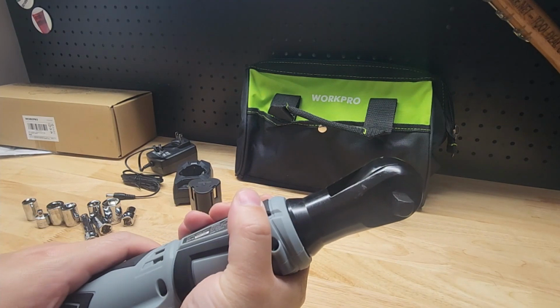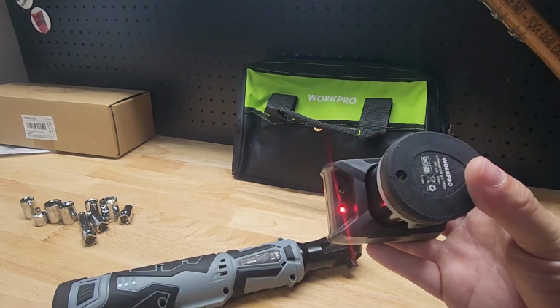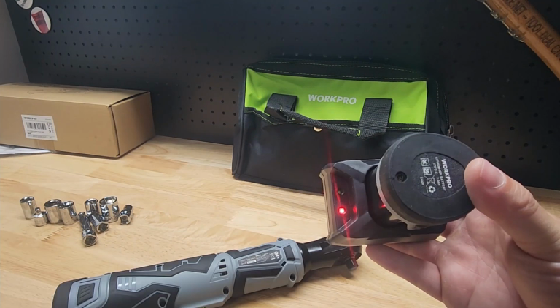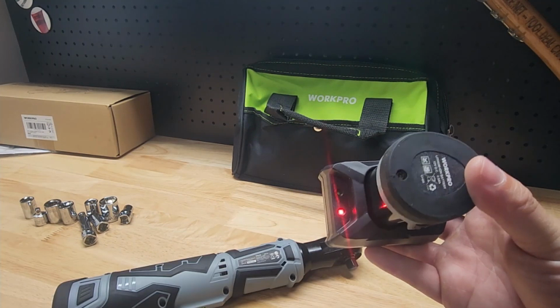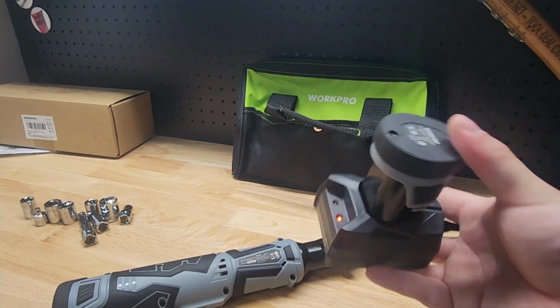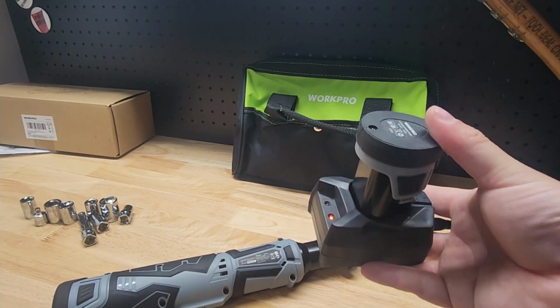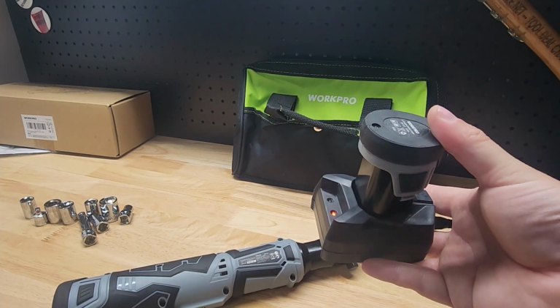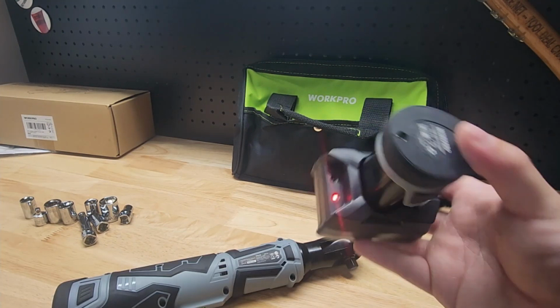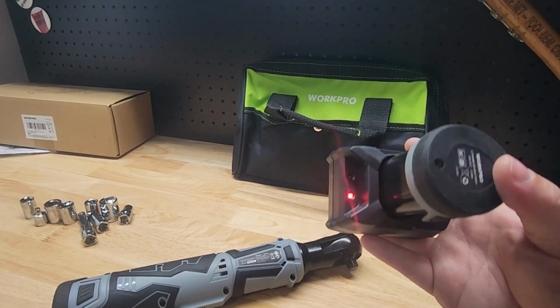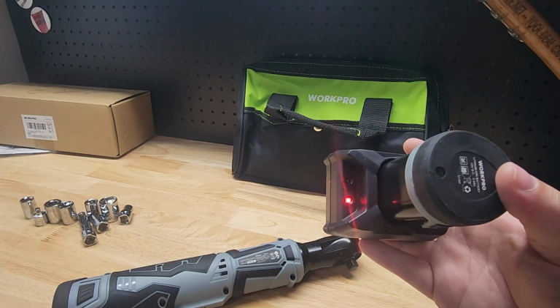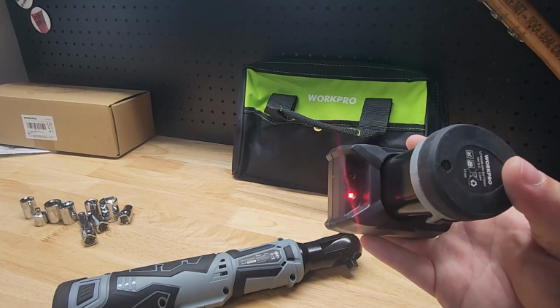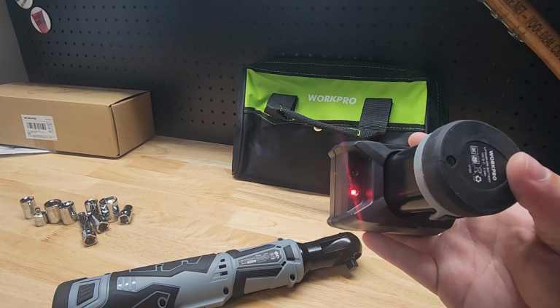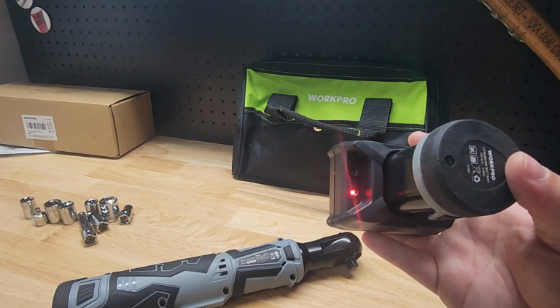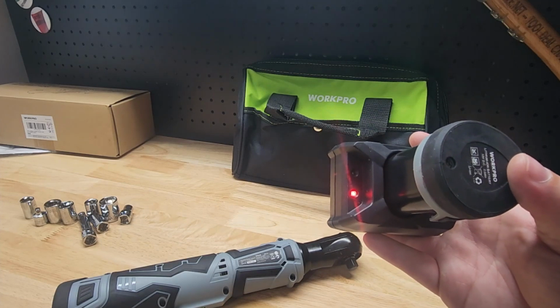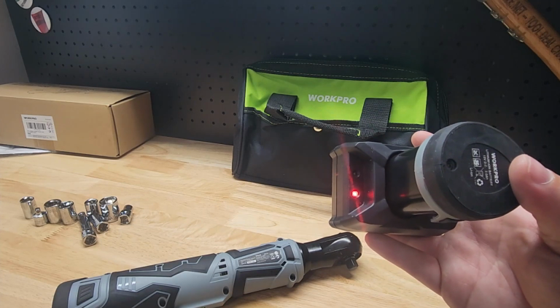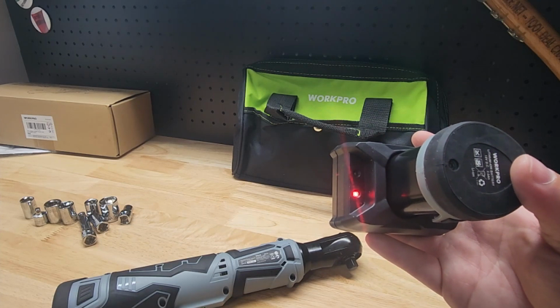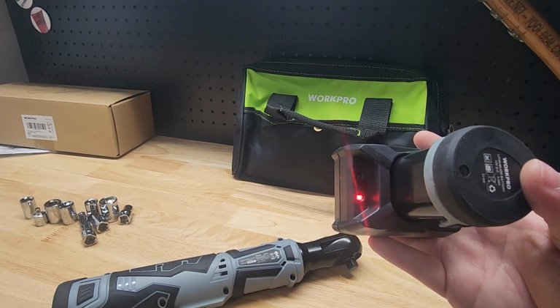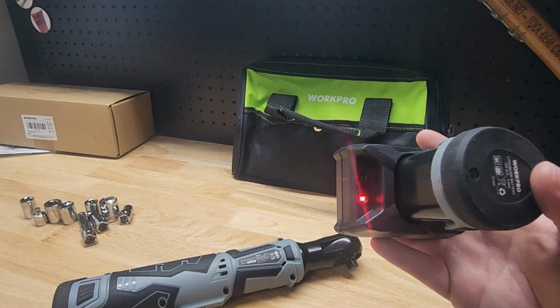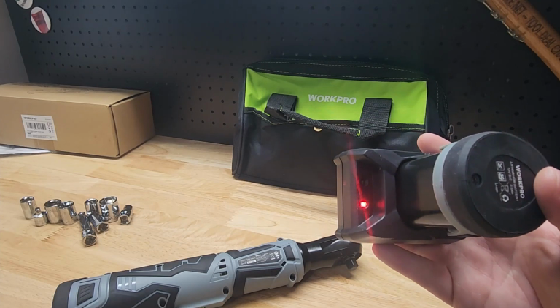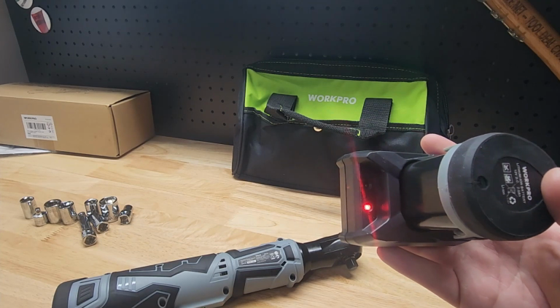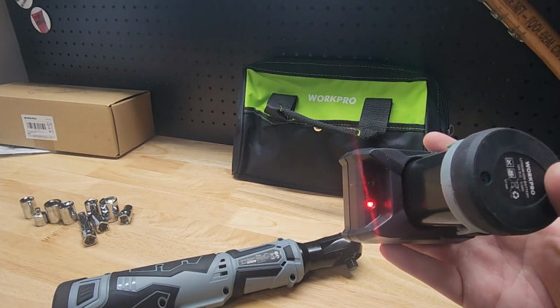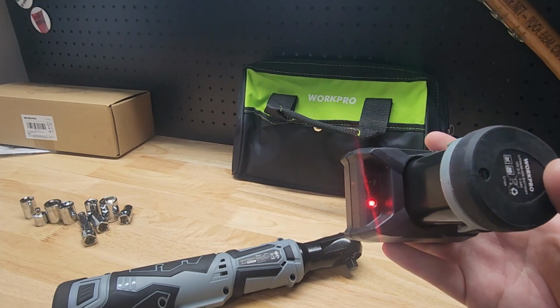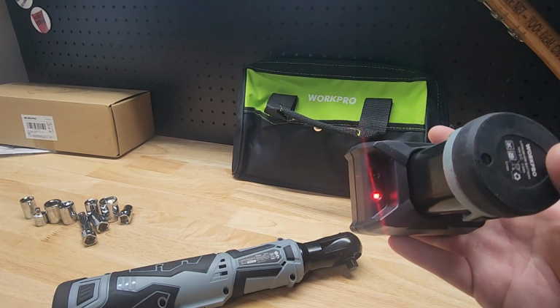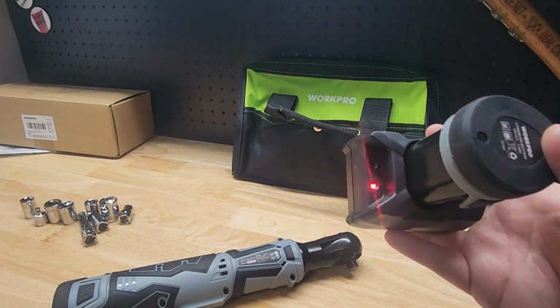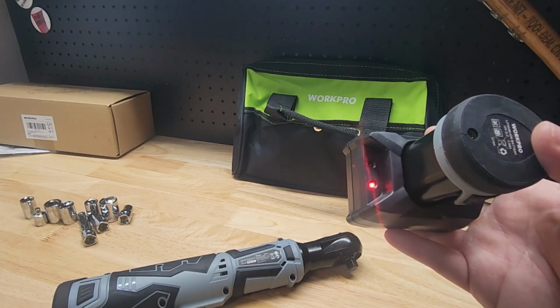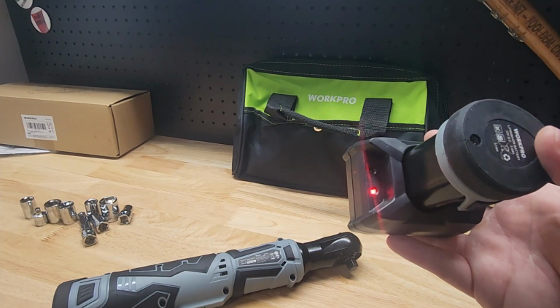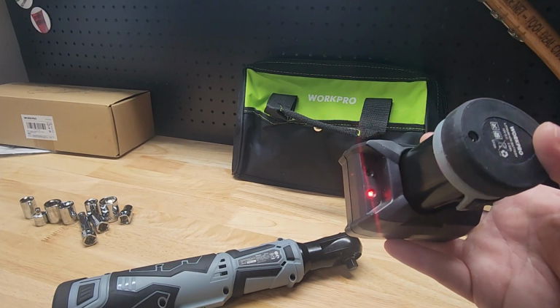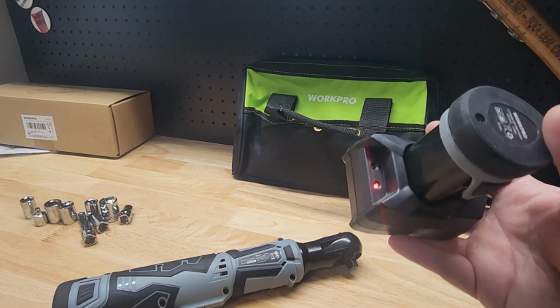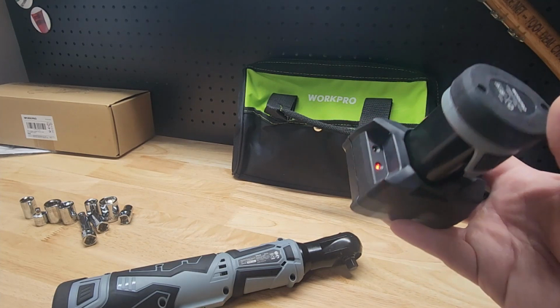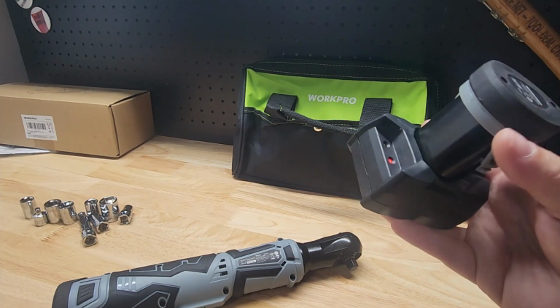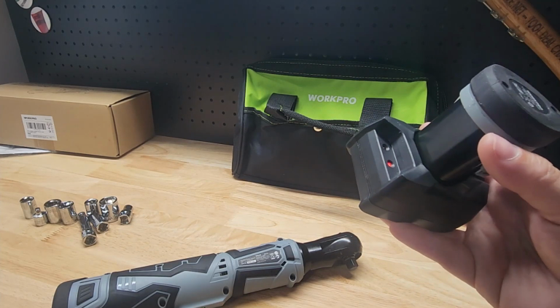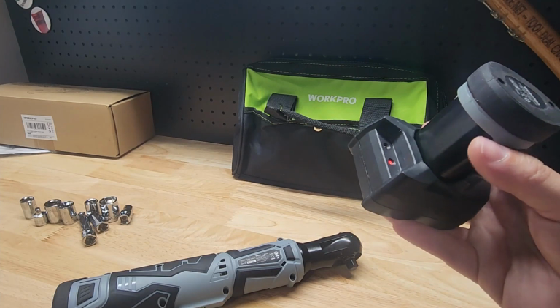On the charger, it turns red when it's charging and there's a spot for a green light when it's fully charged.